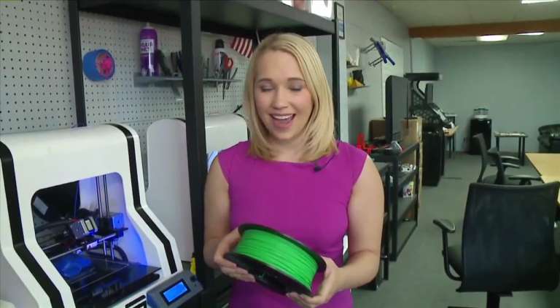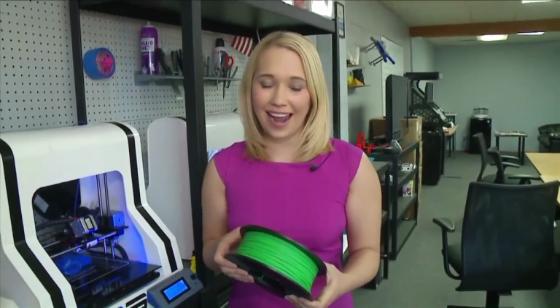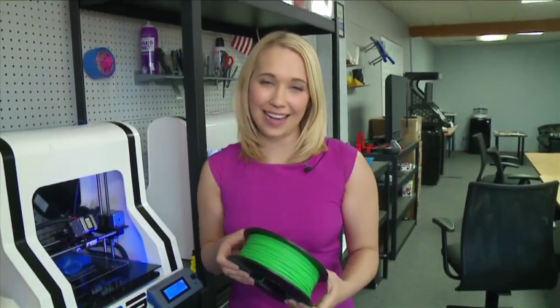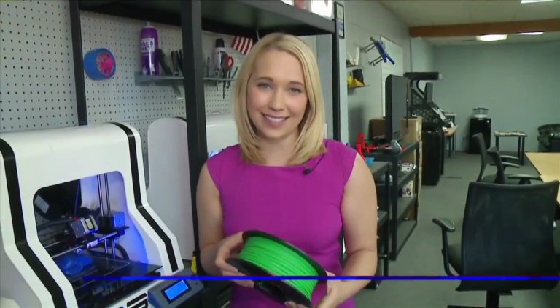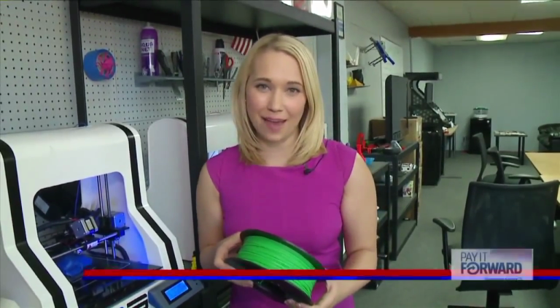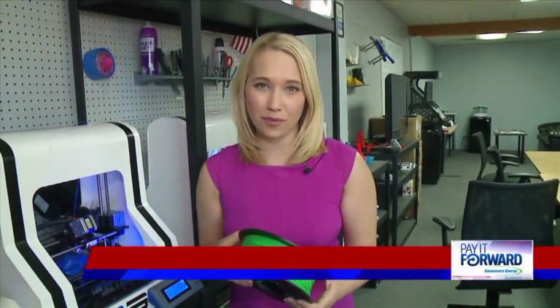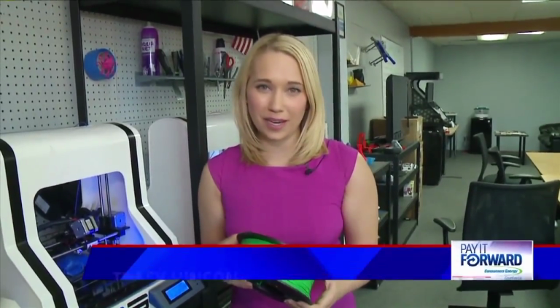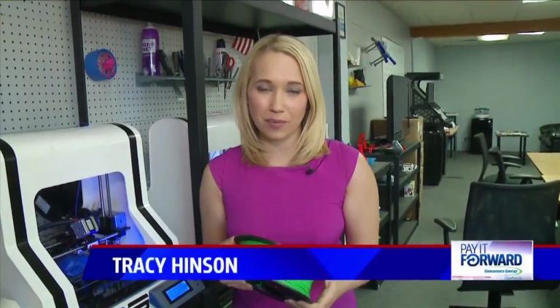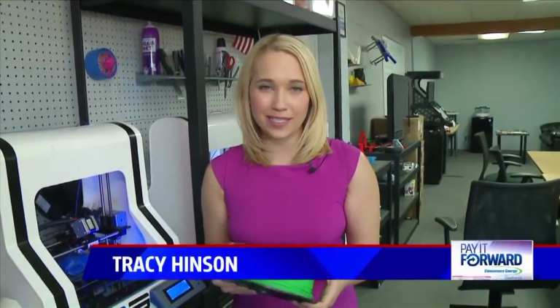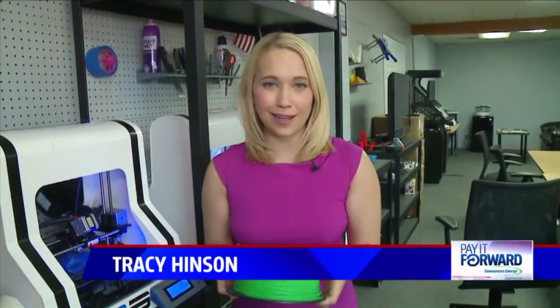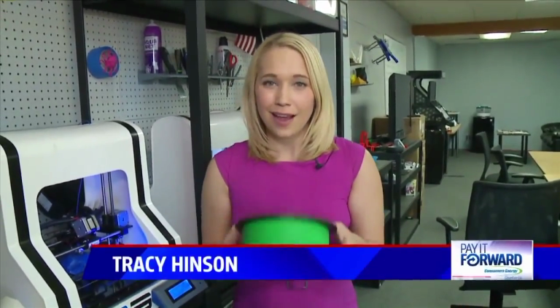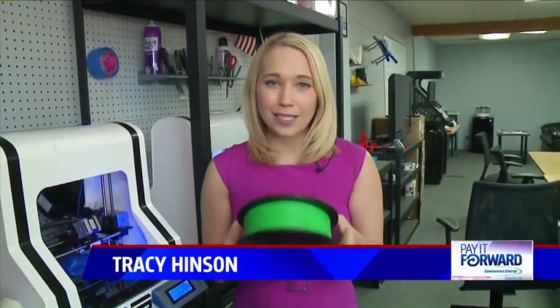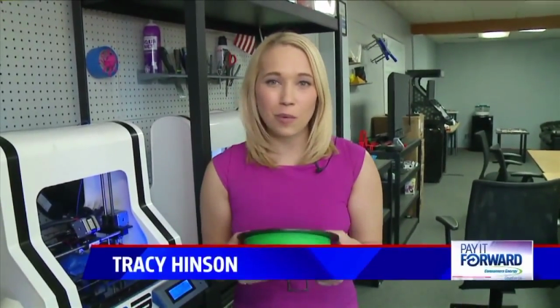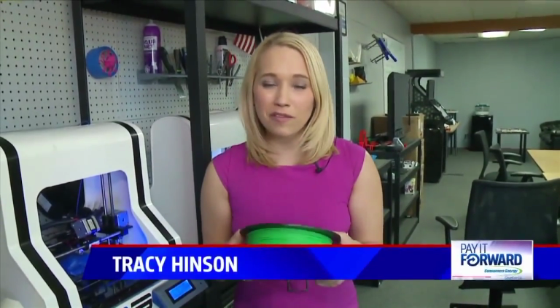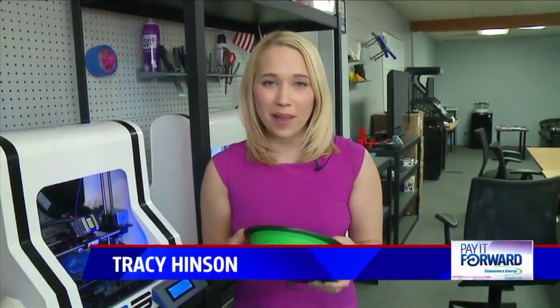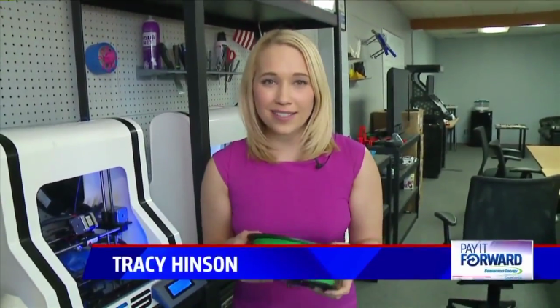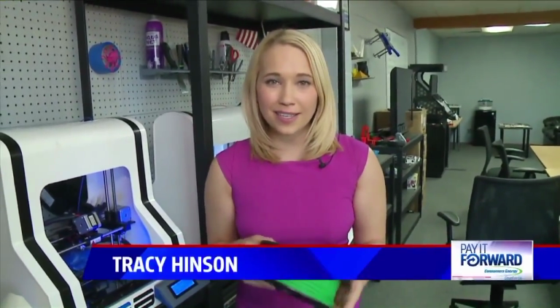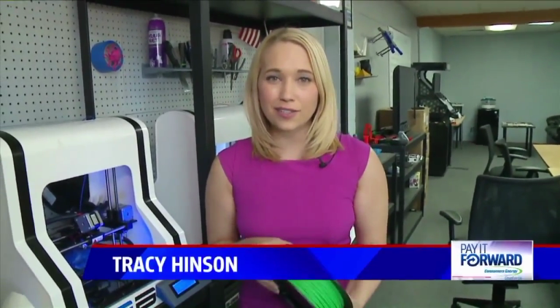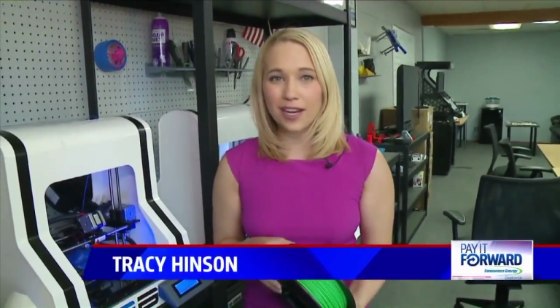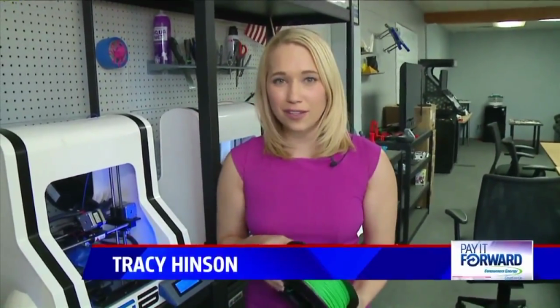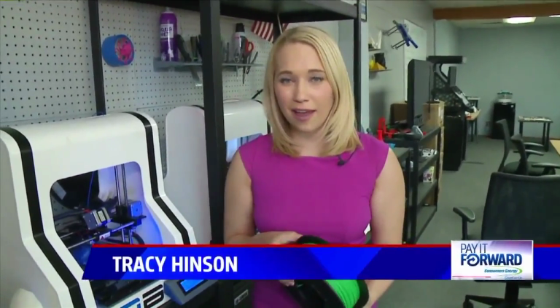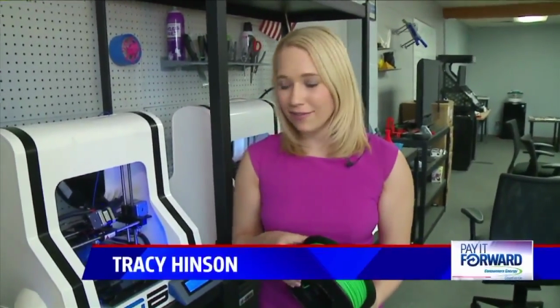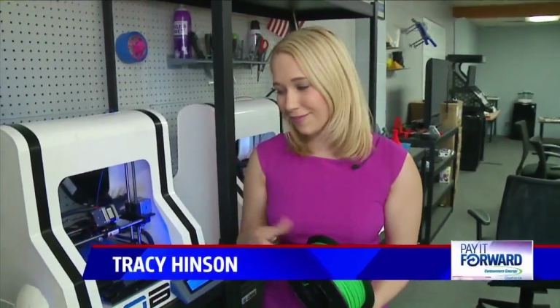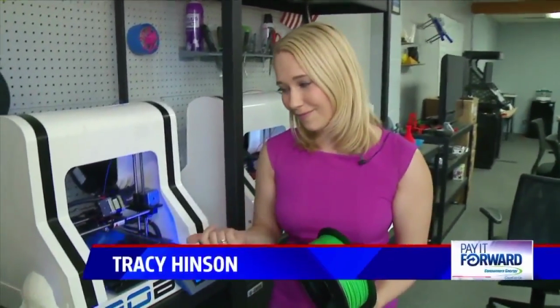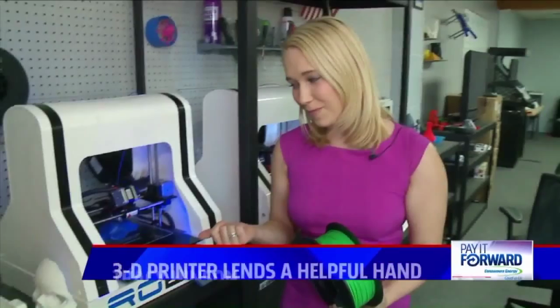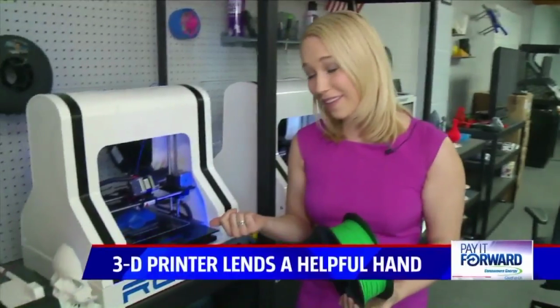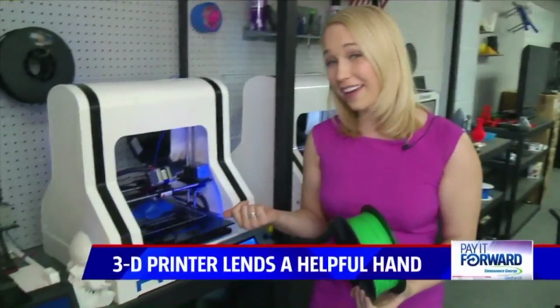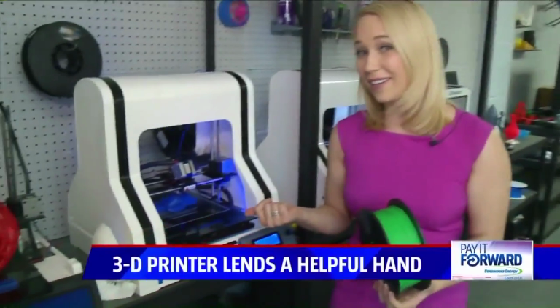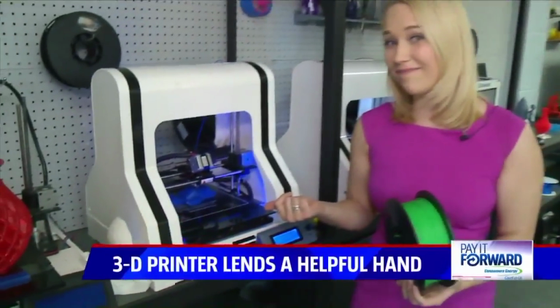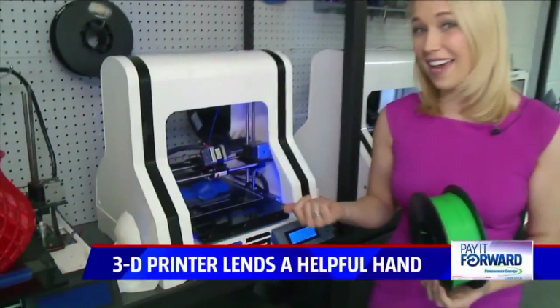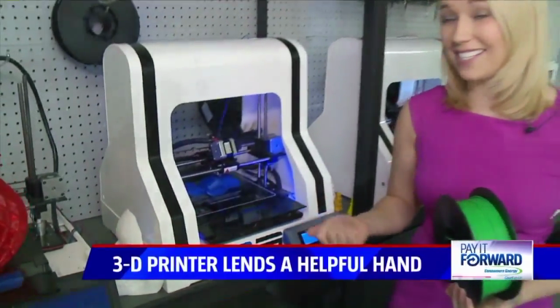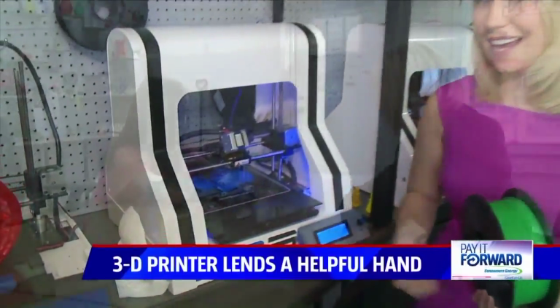At Access Lab 3D Printing, a spool of plastic can change a life one layer at a time.